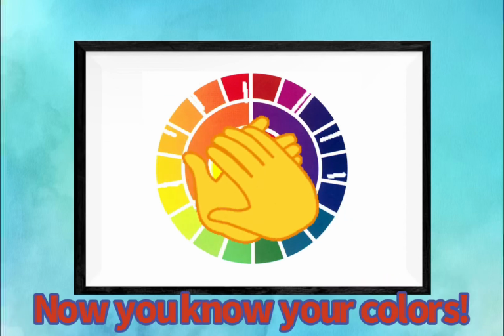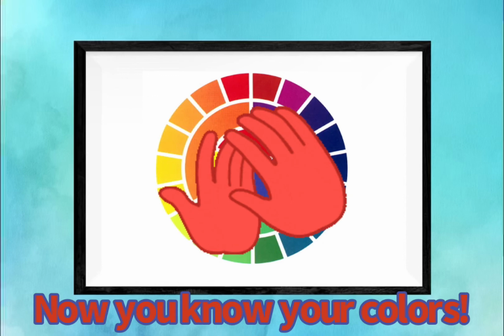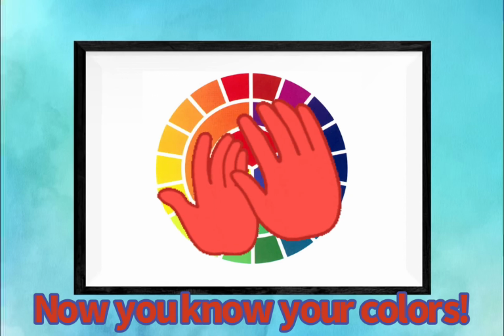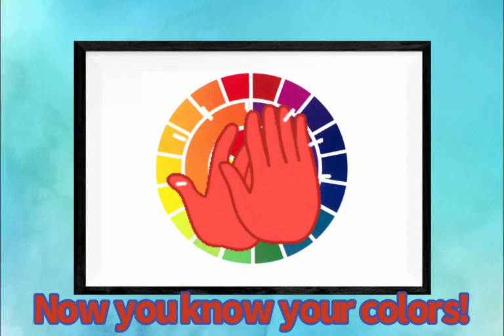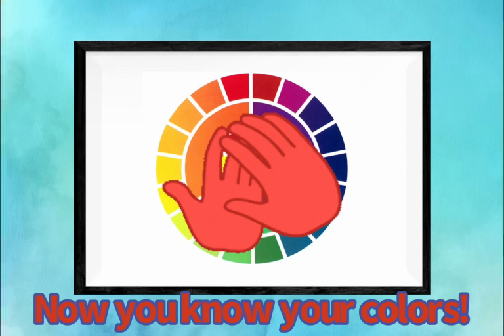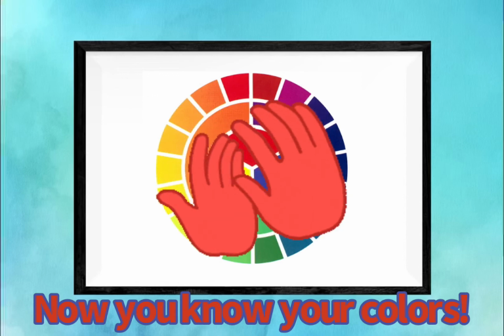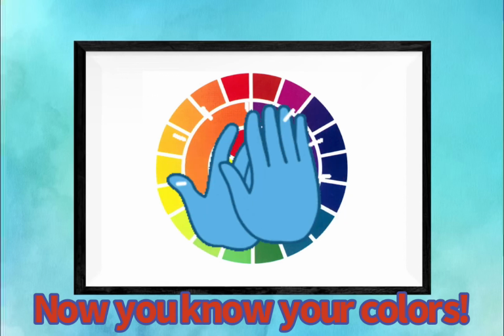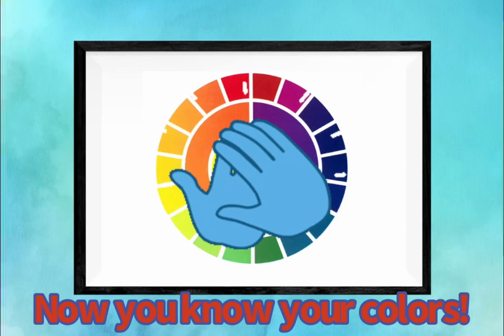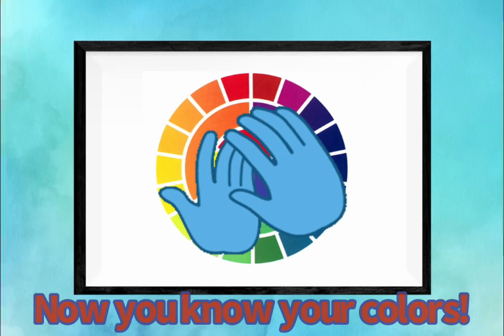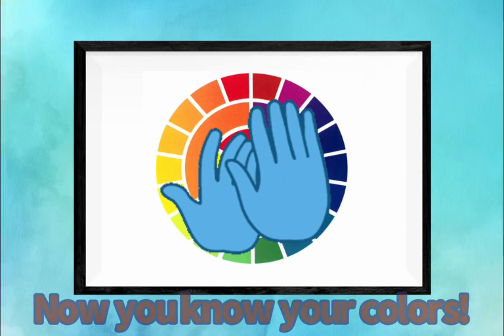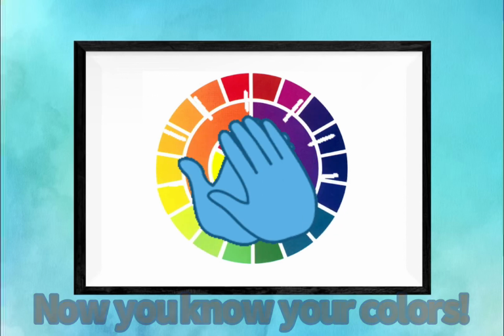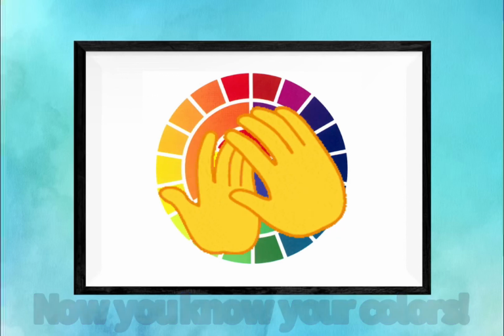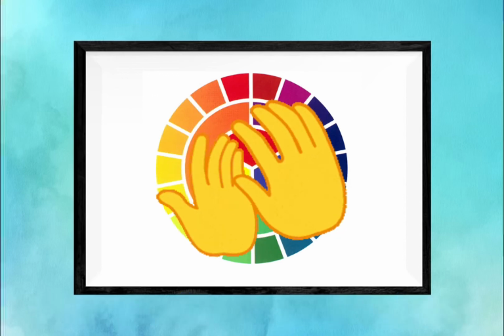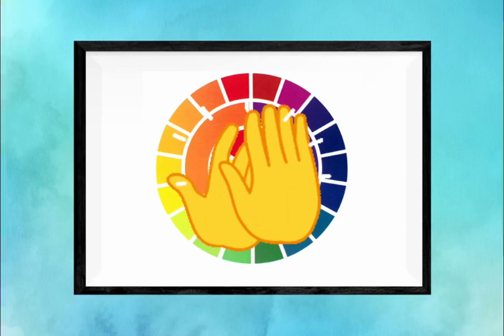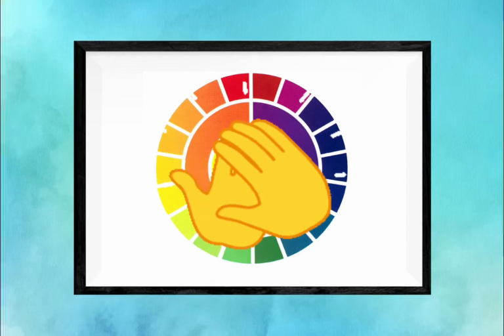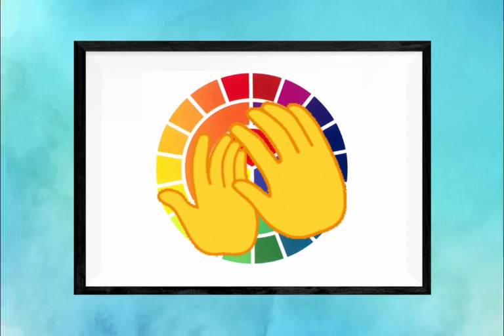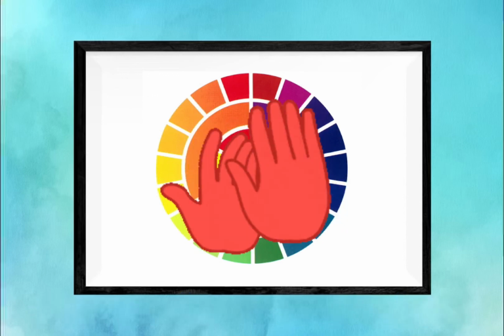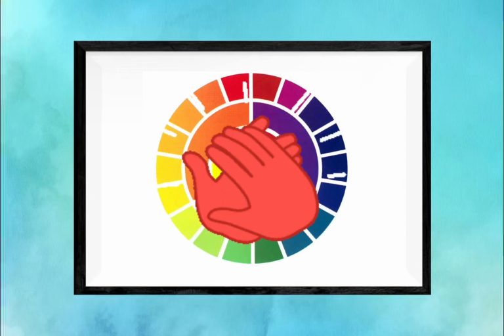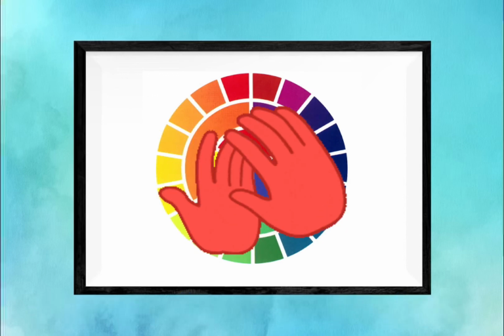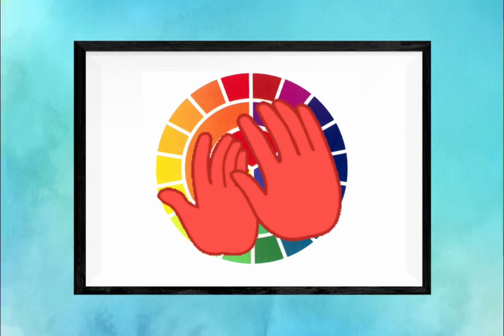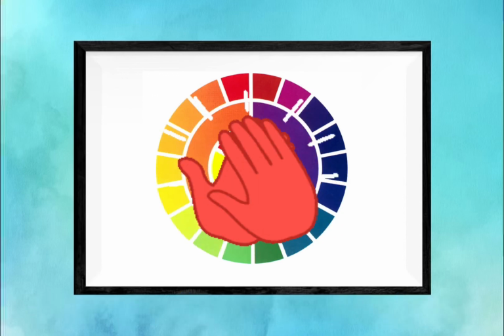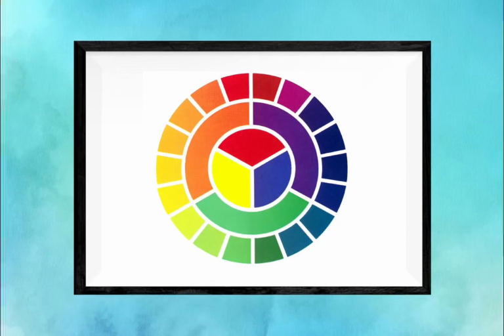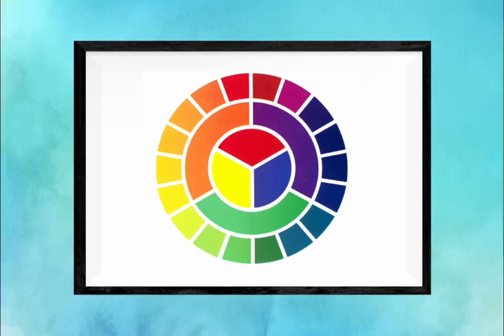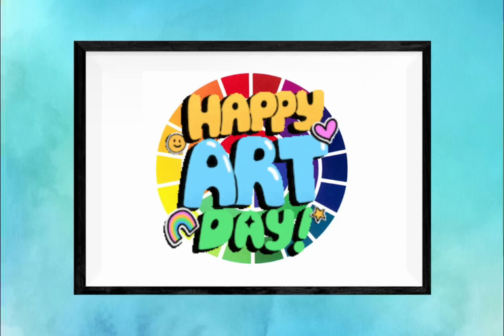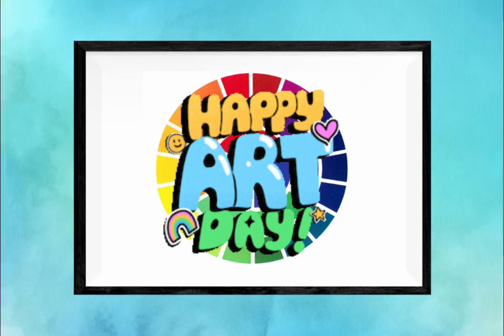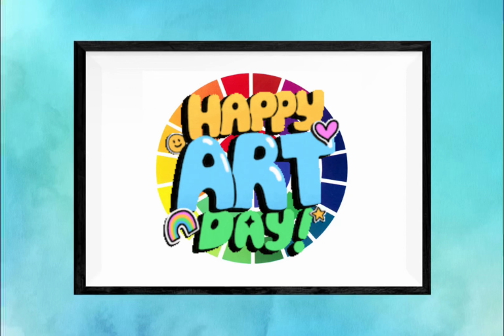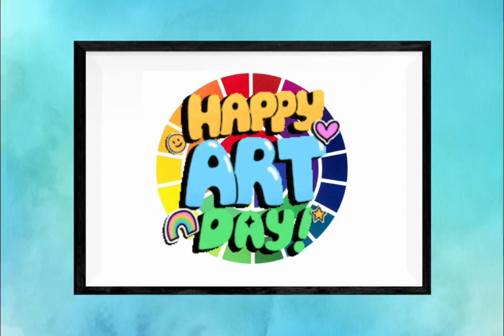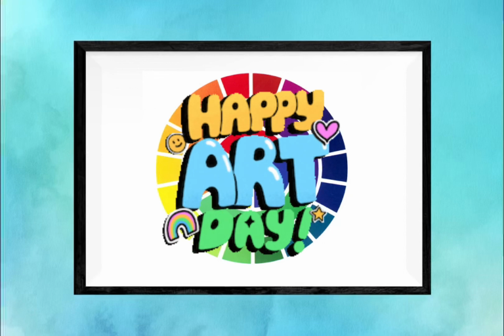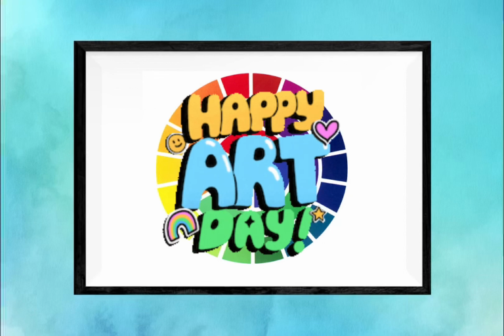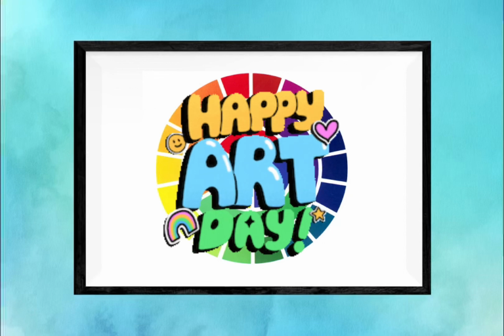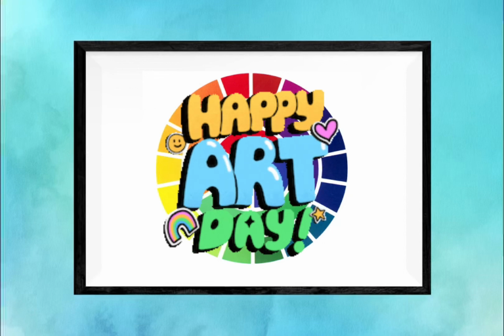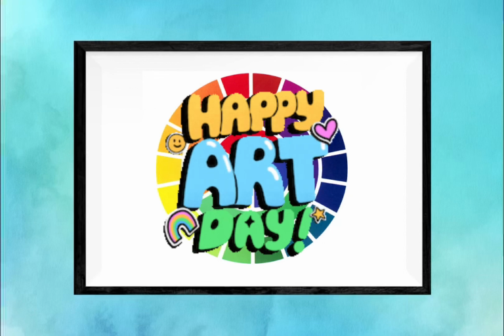Now you know your colors. Happy art day!